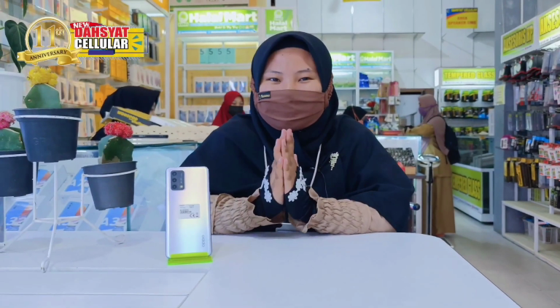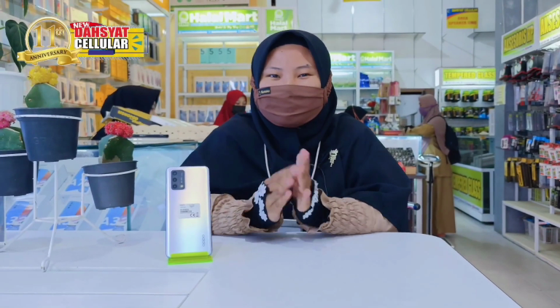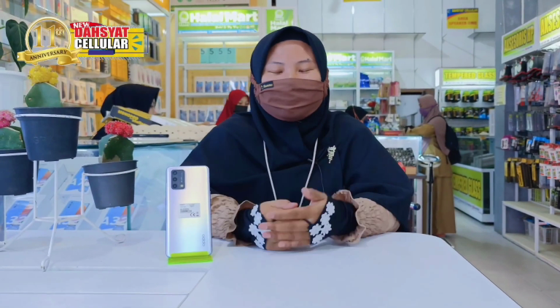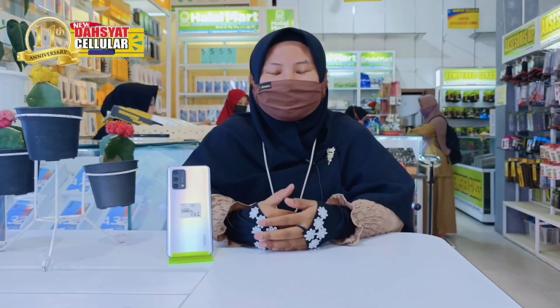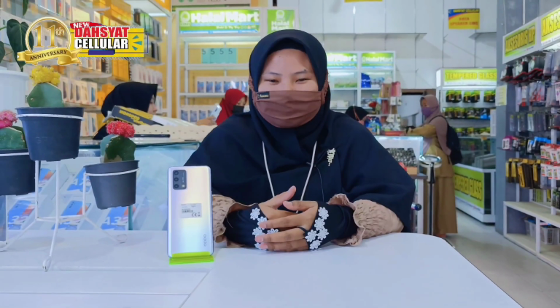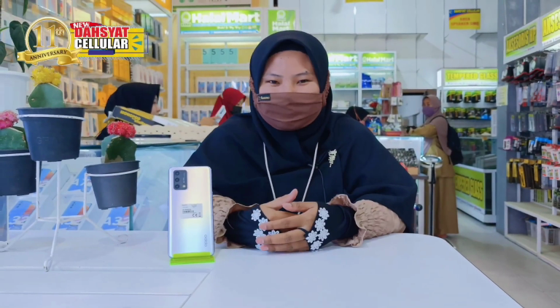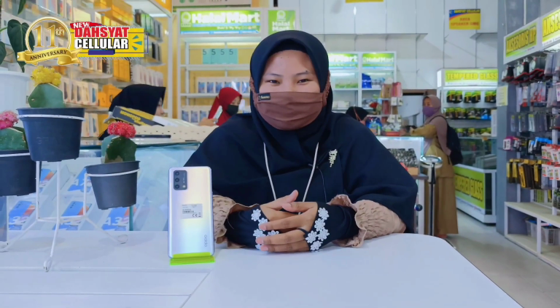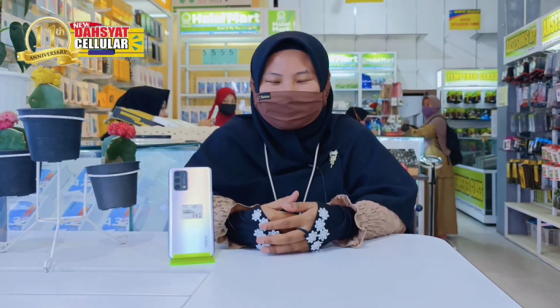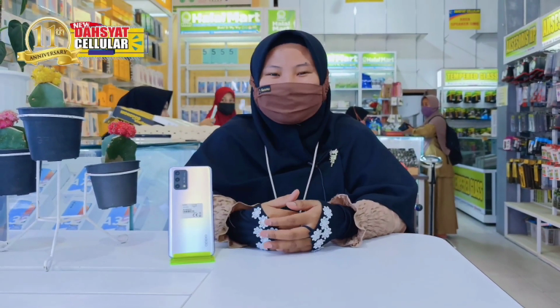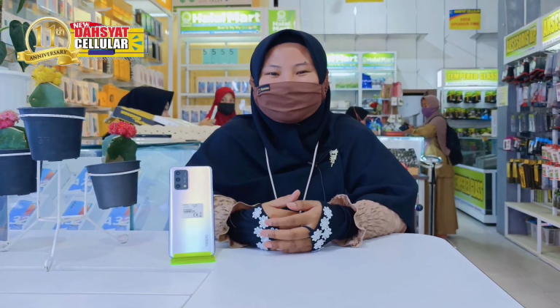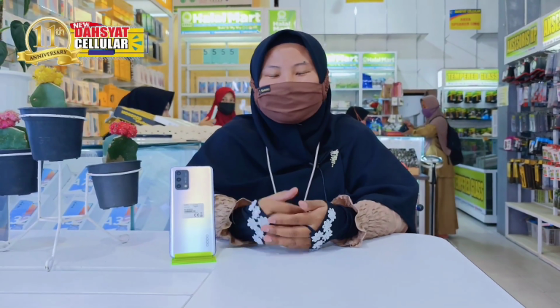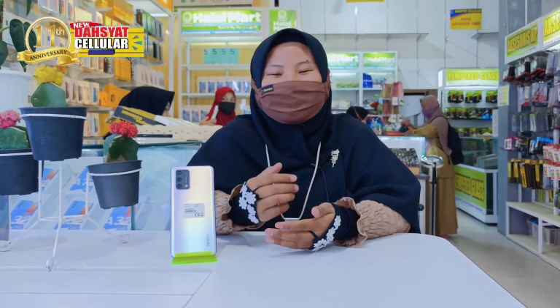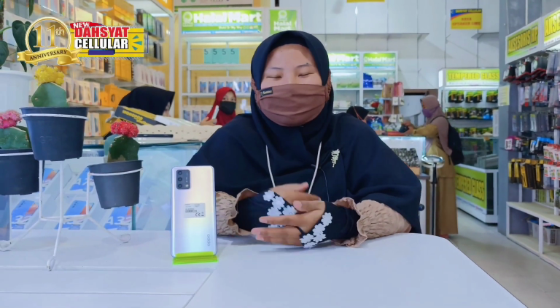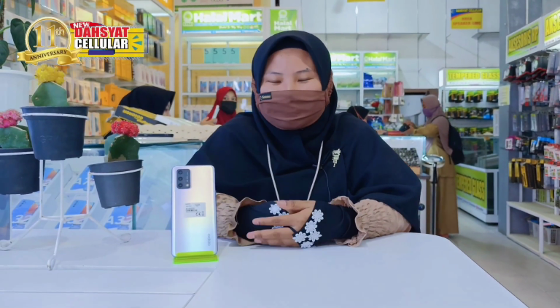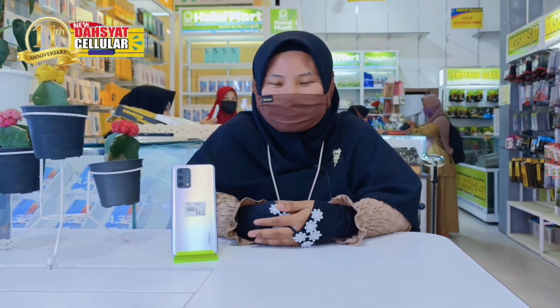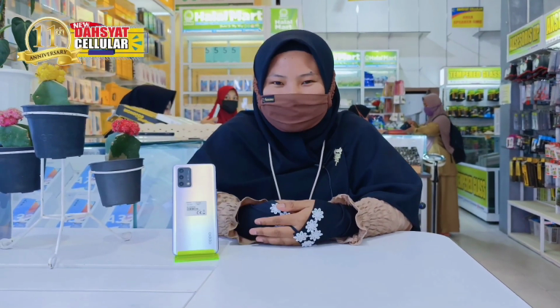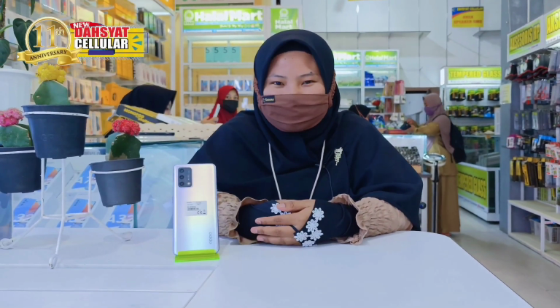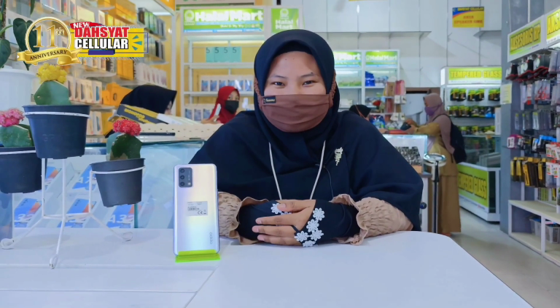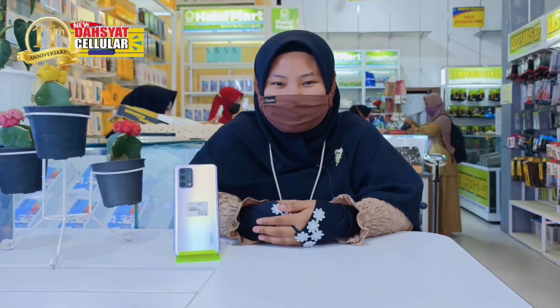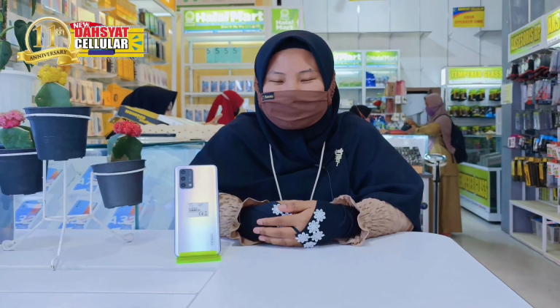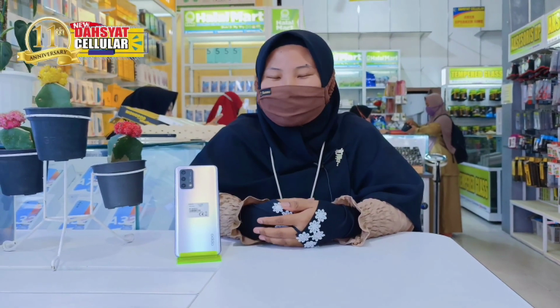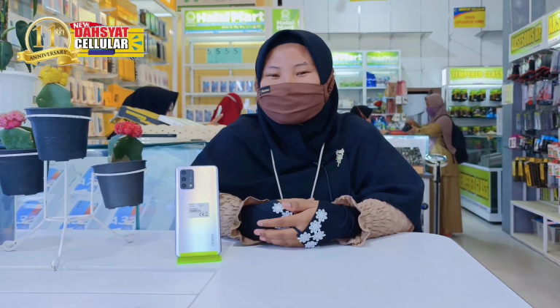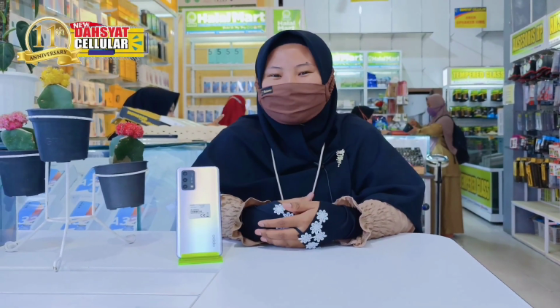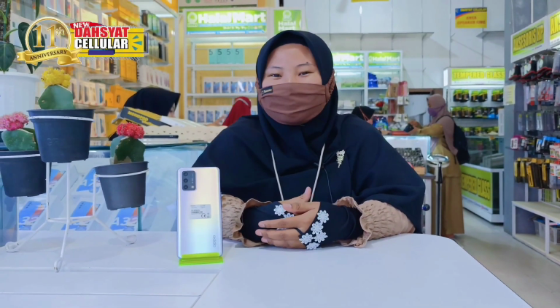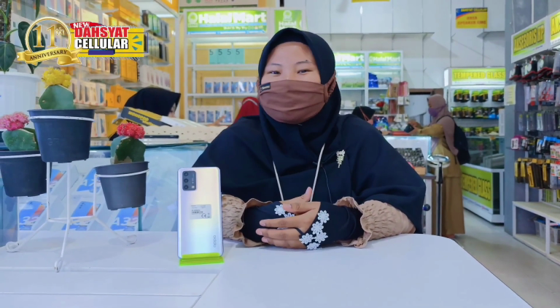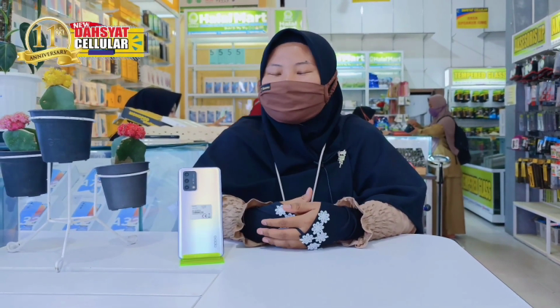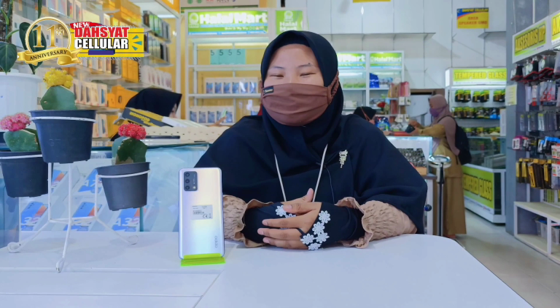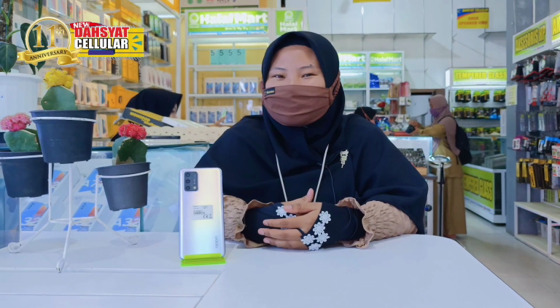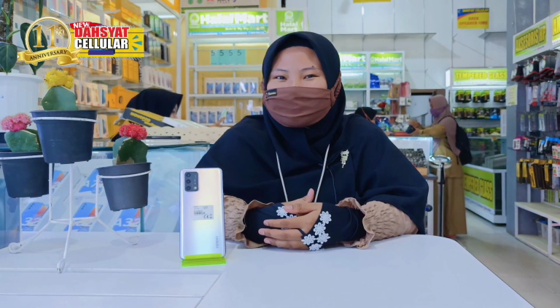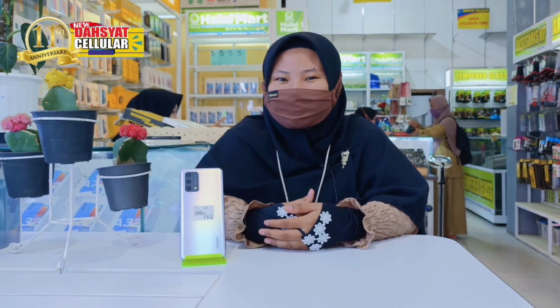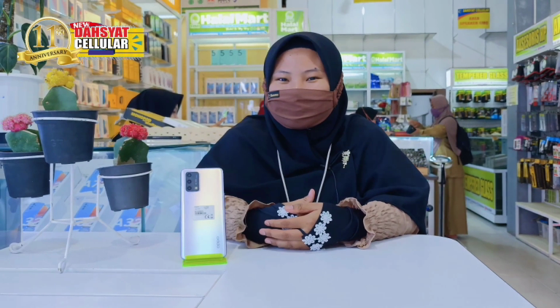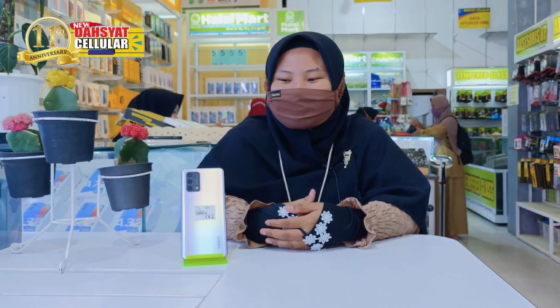Assalamualaikum warahmatullahi wabarakatuh. Kembali lagi bersama saya, produk konsultan OPPO yang sederhana selgrosir.